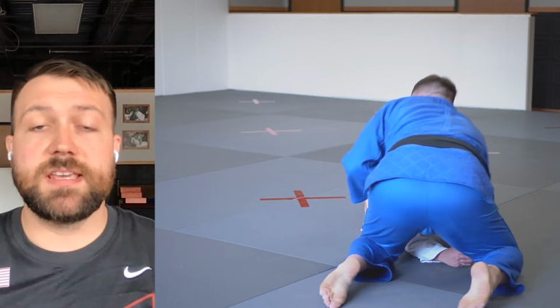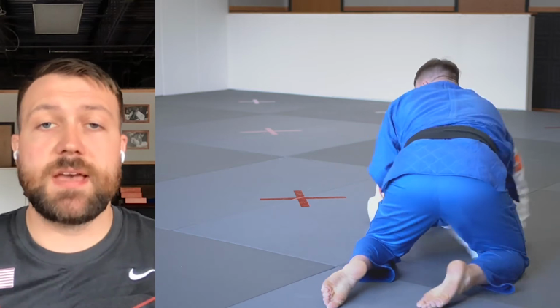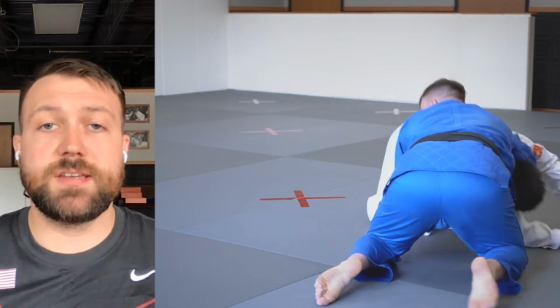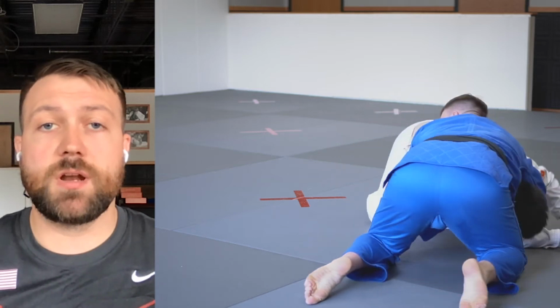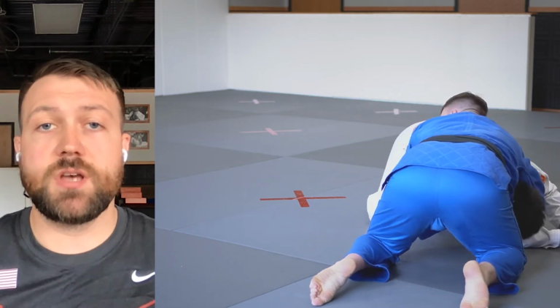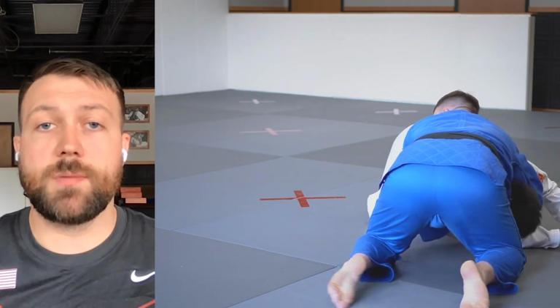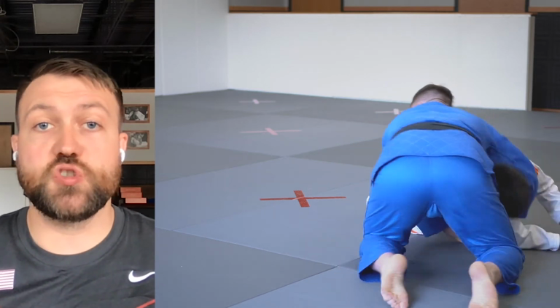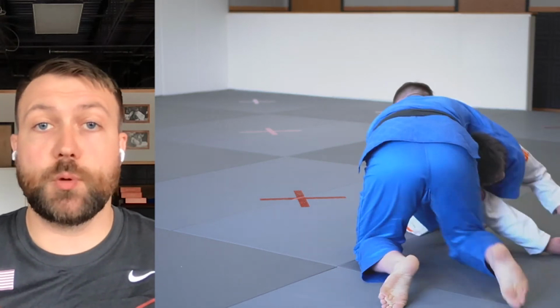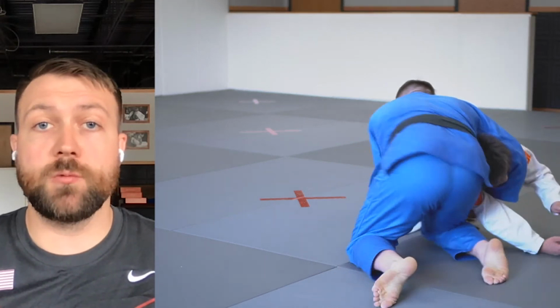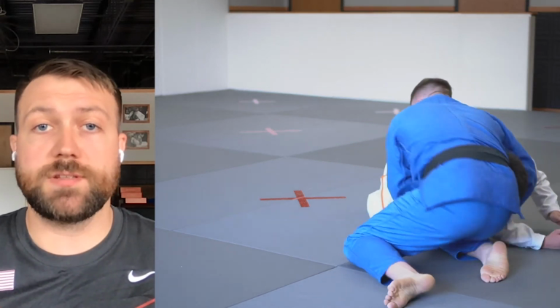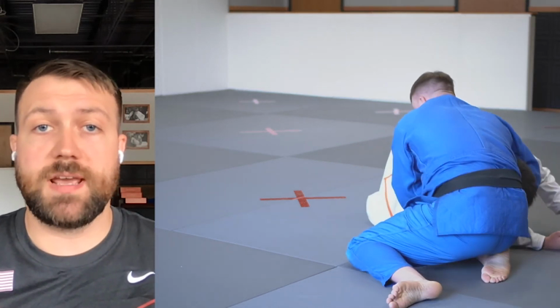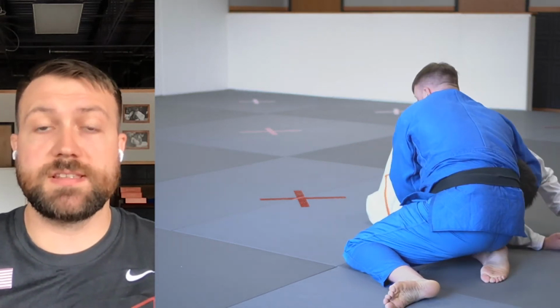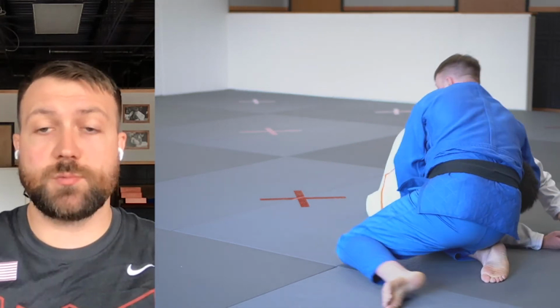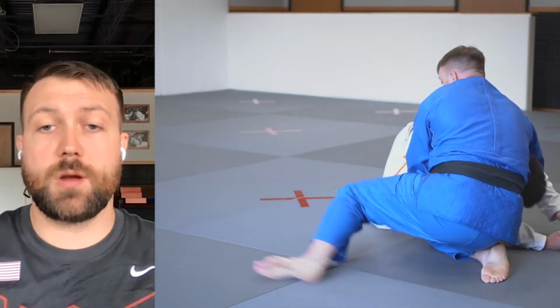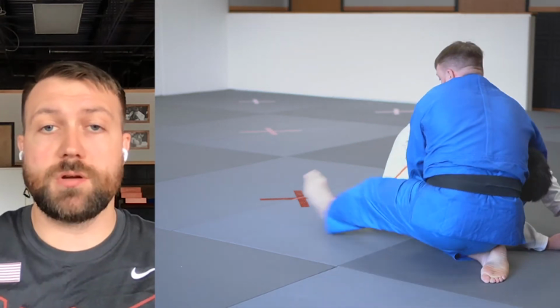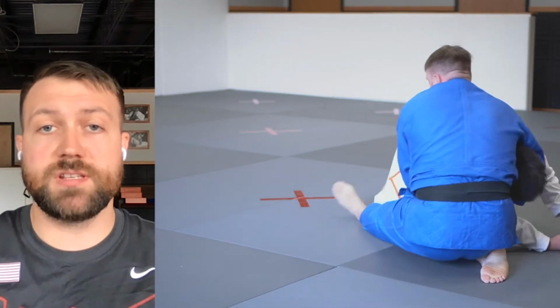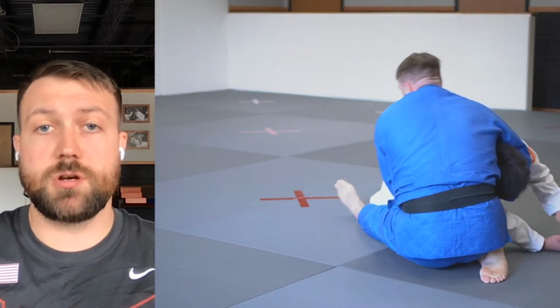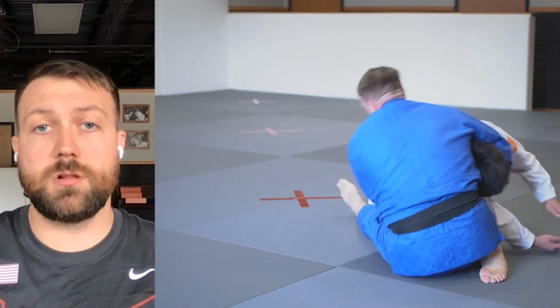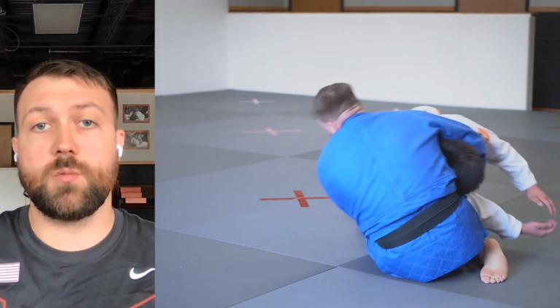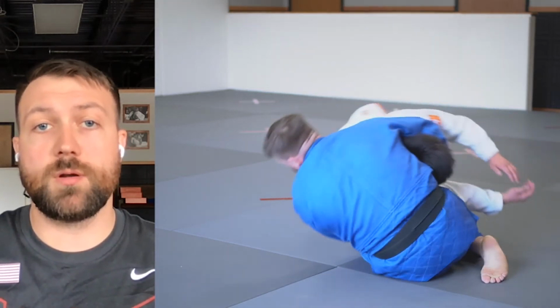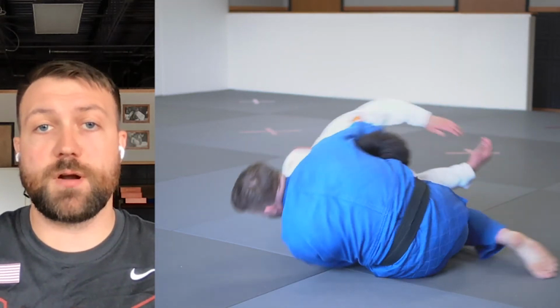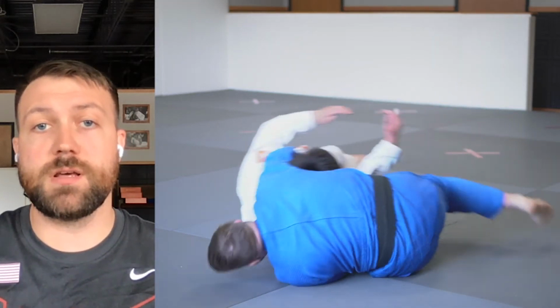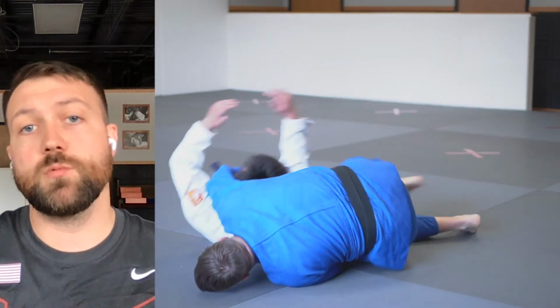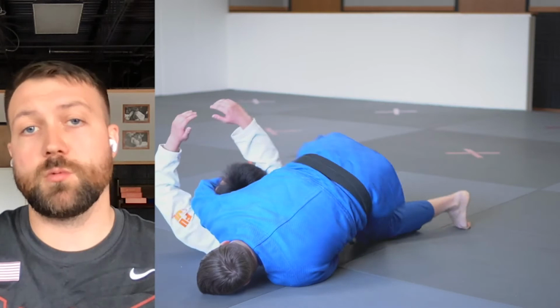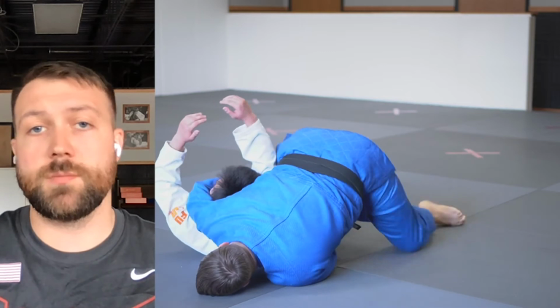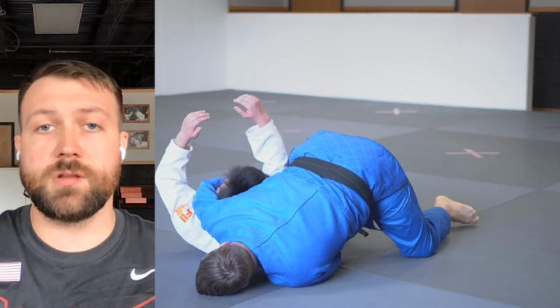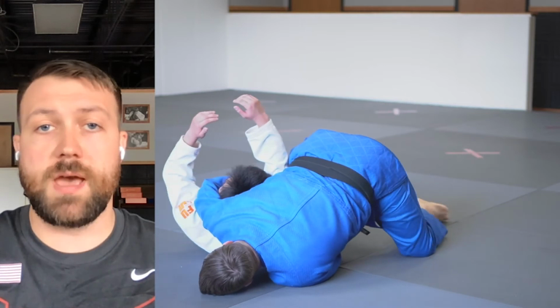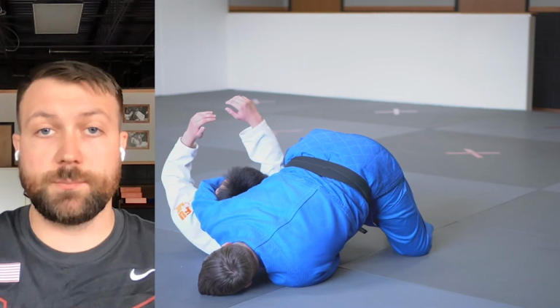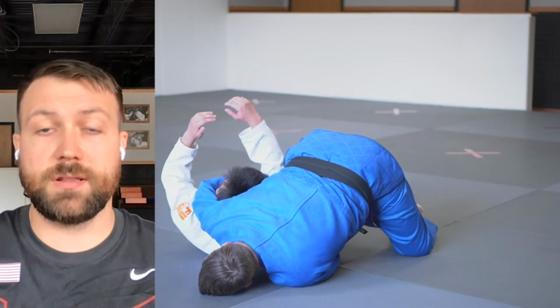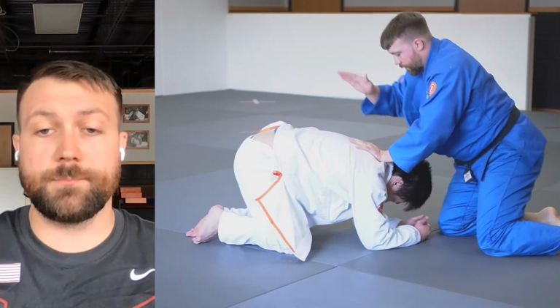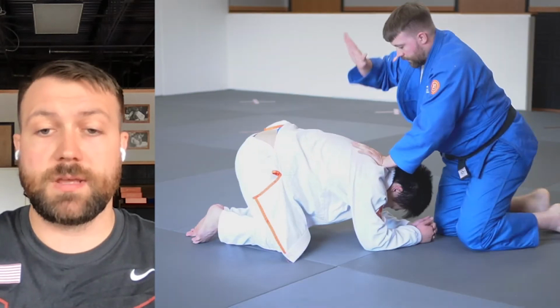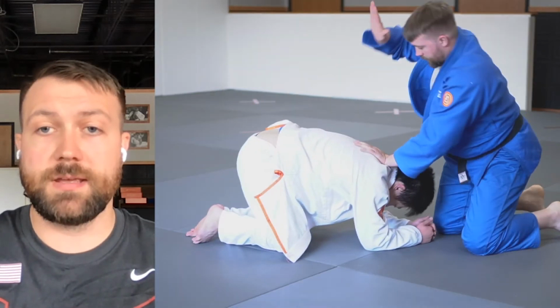Sensei Max here. We're going to talk about the spring roll today. This is when our partner's in turtle and we're in front of them. We're going to roll them on their back and pin them.